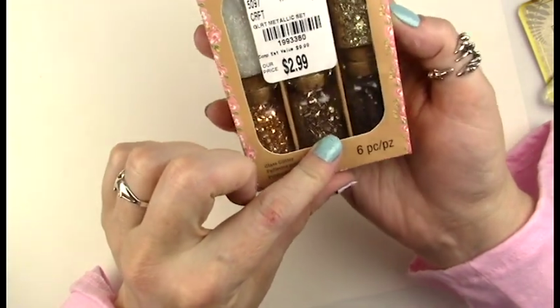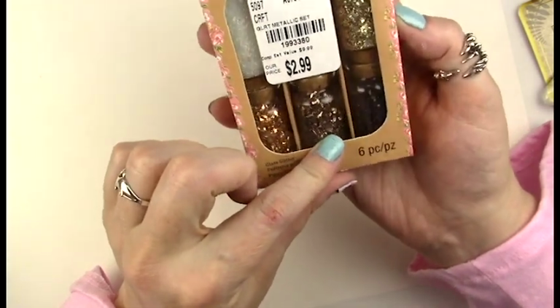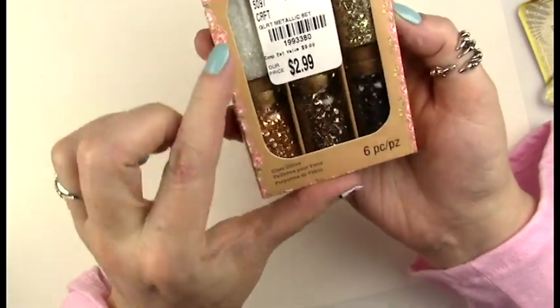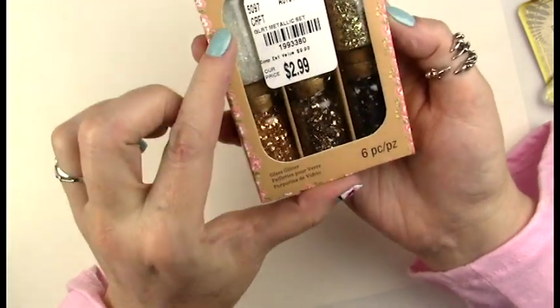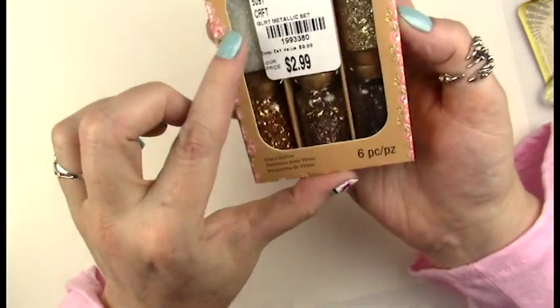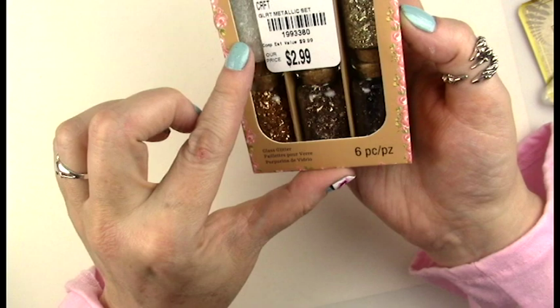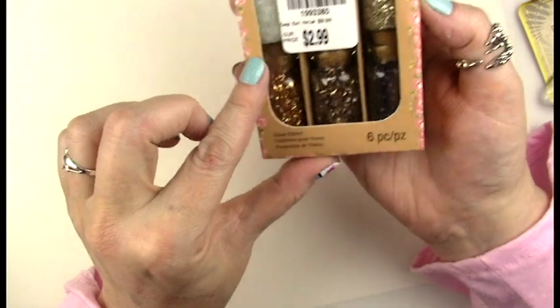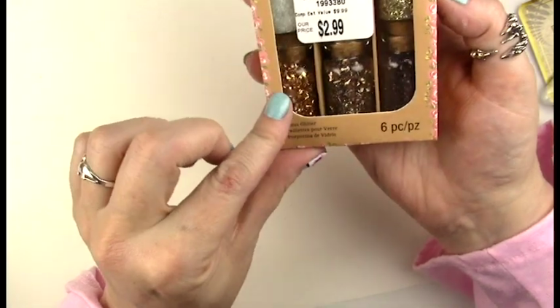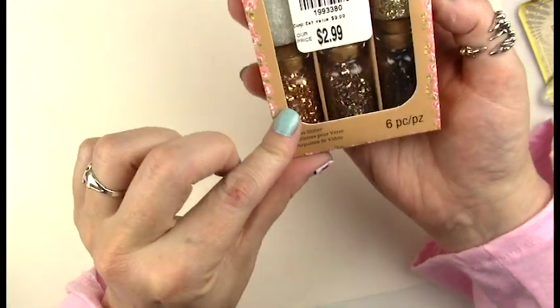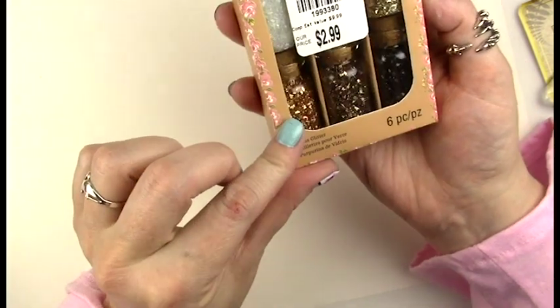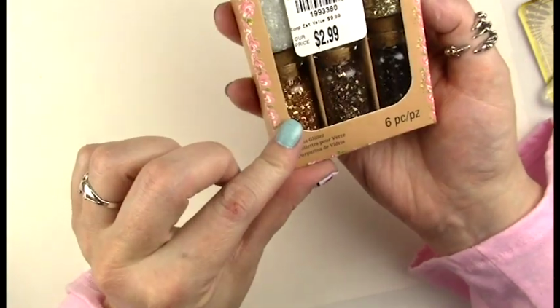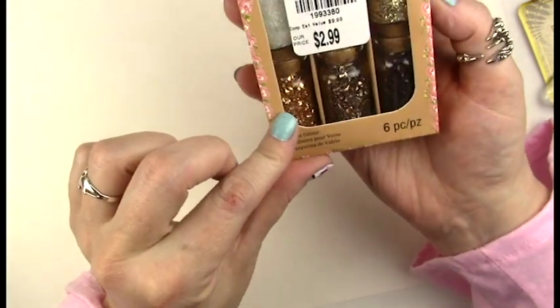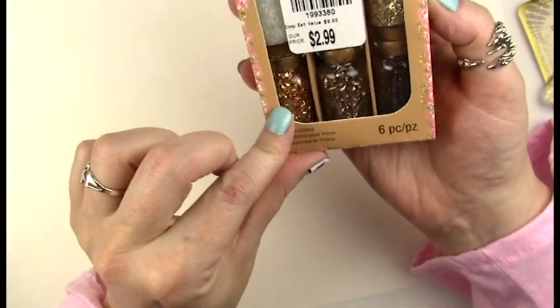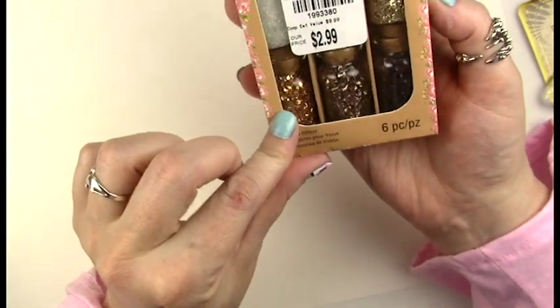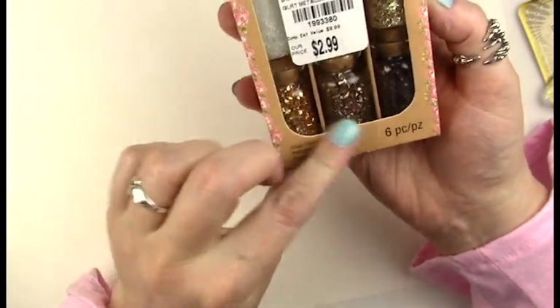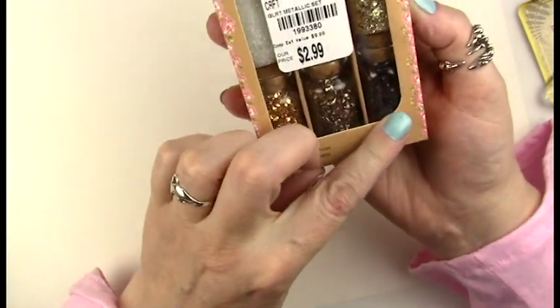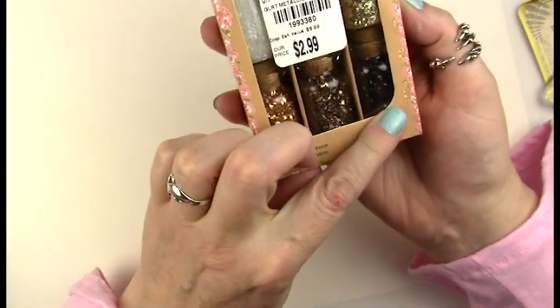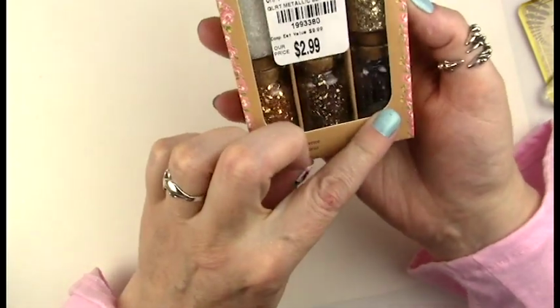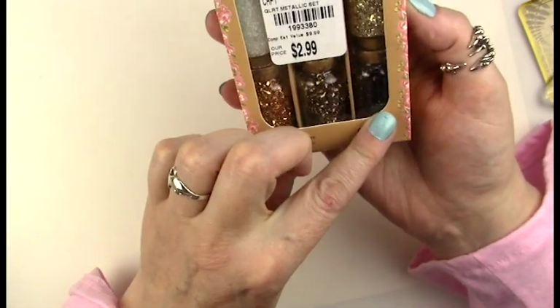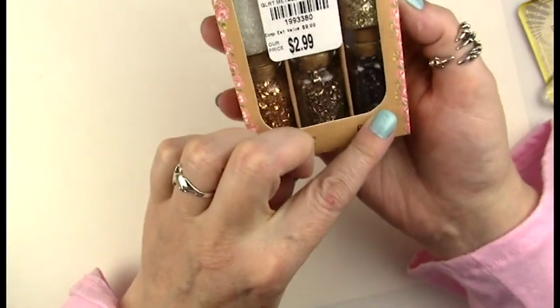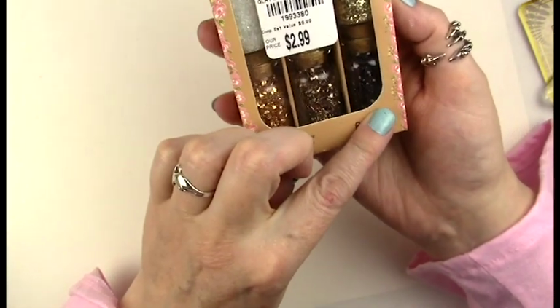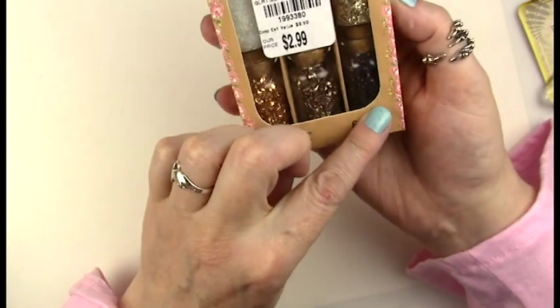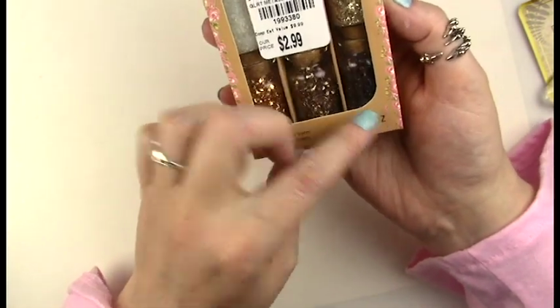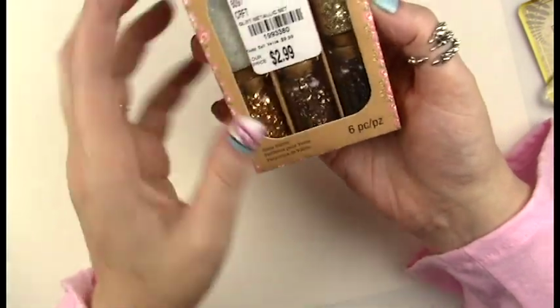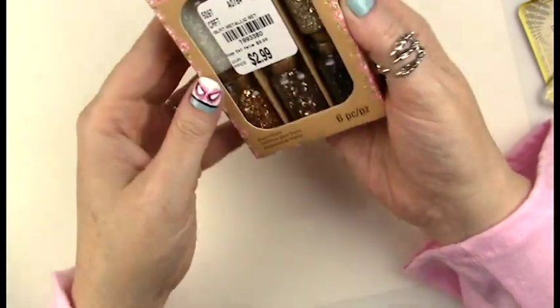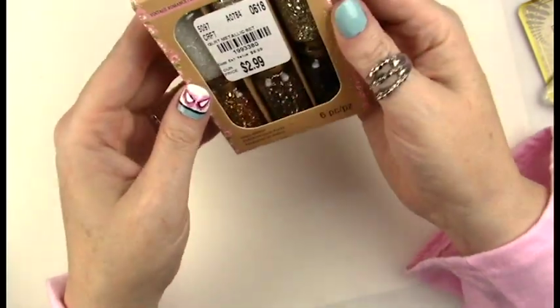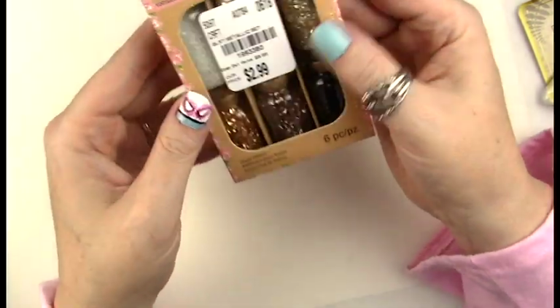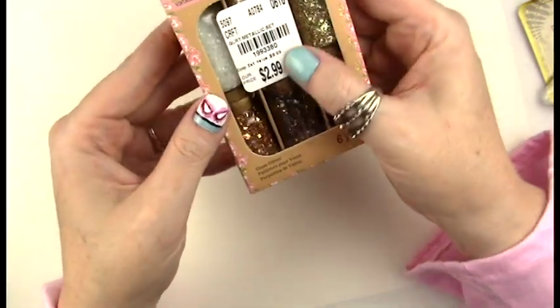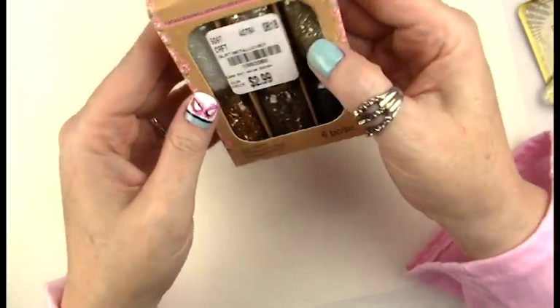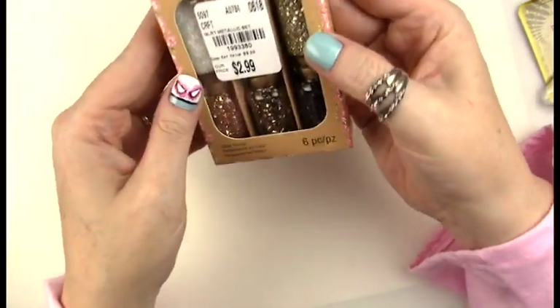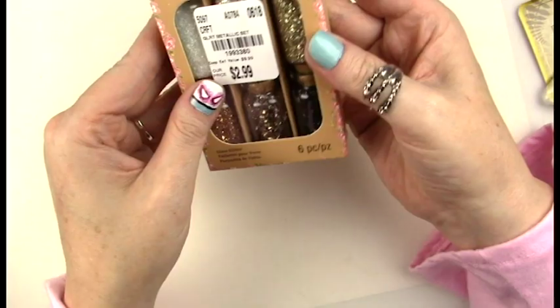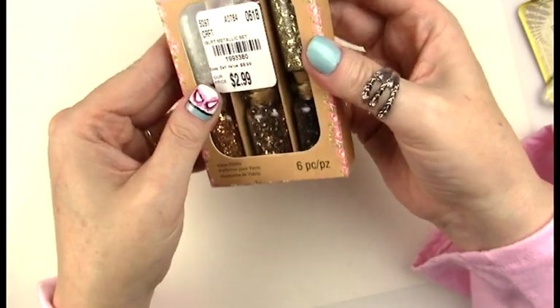The glass glitter has six colors — silver, gold, copper, bronze, black, and clear.